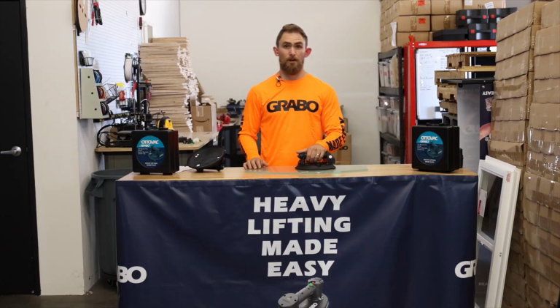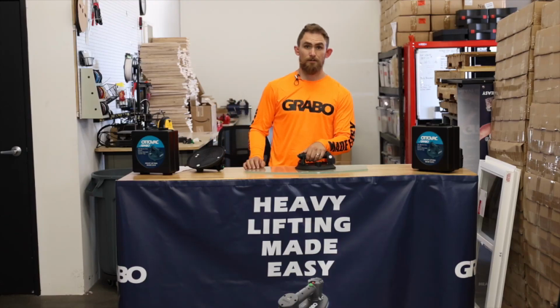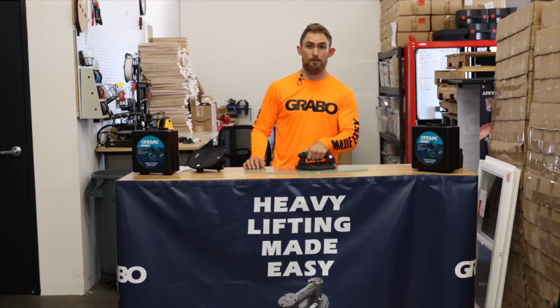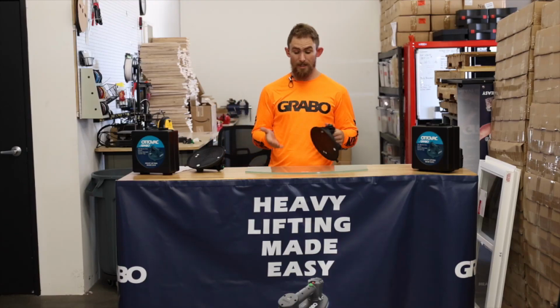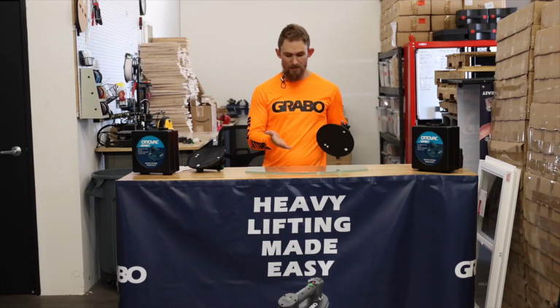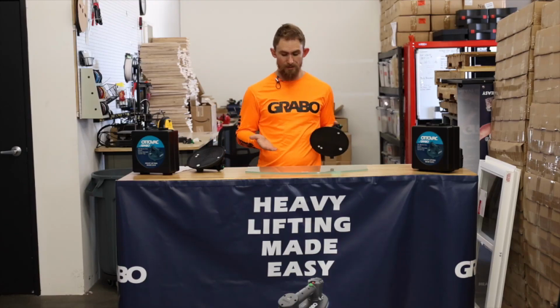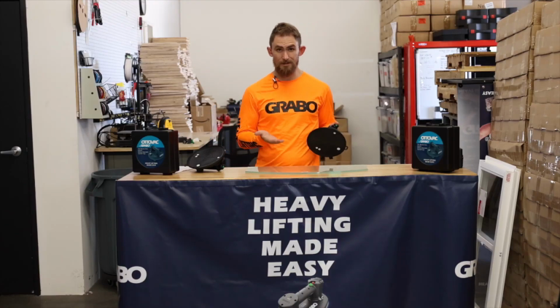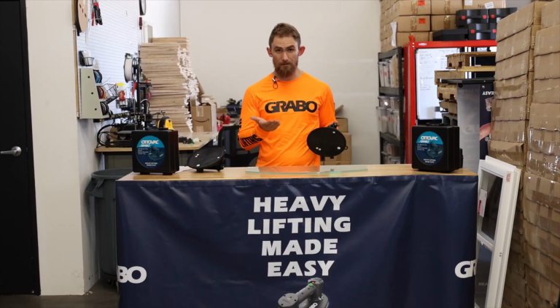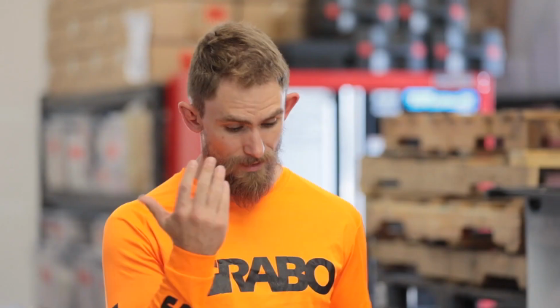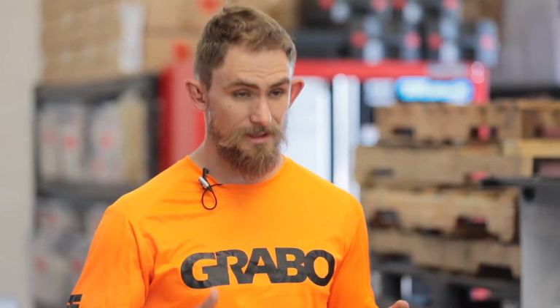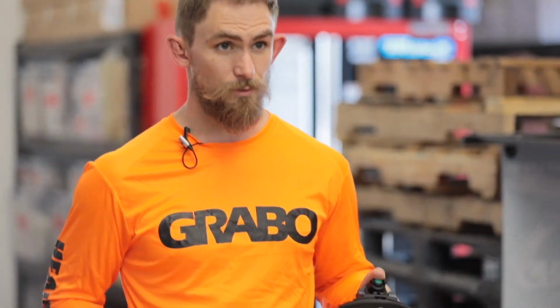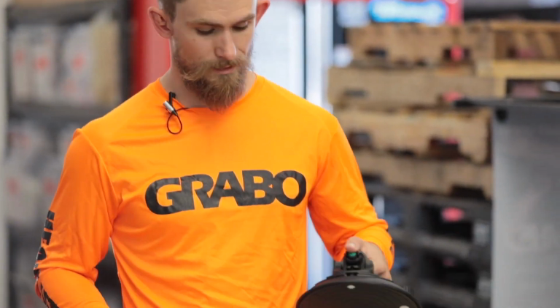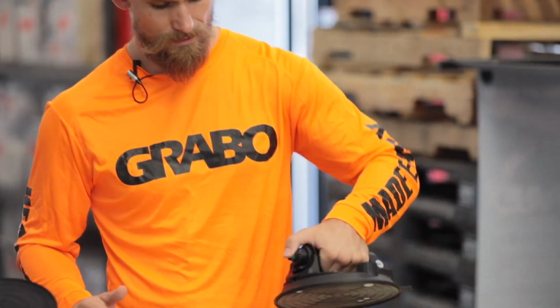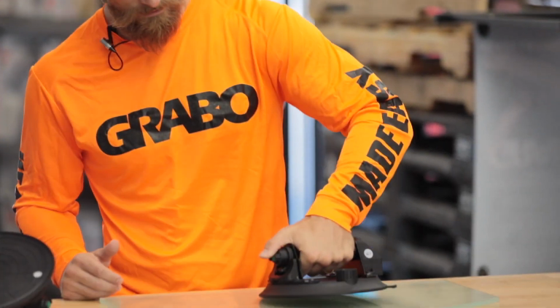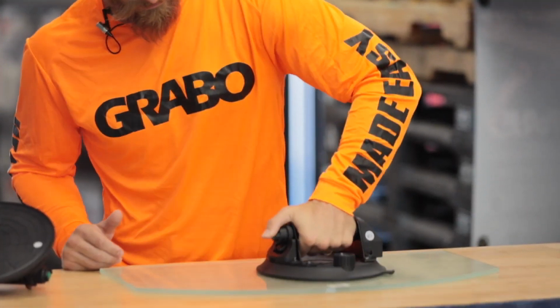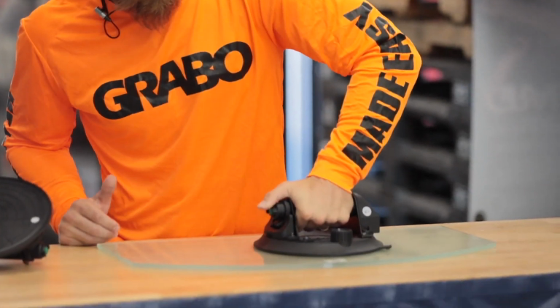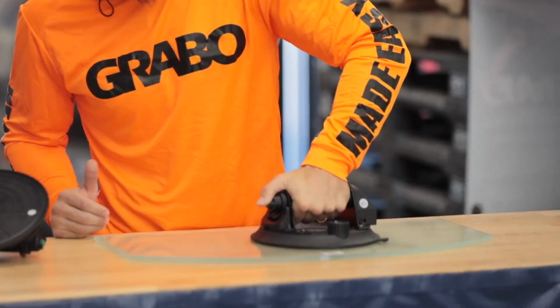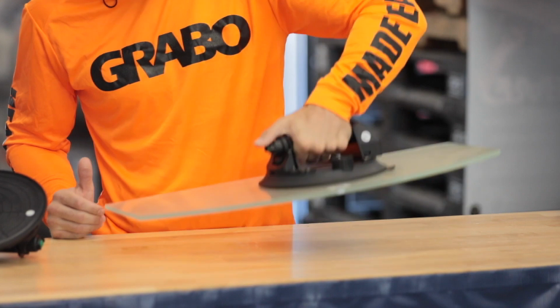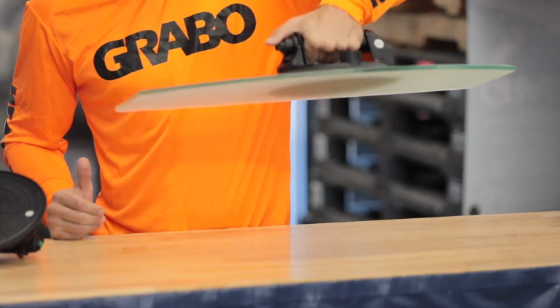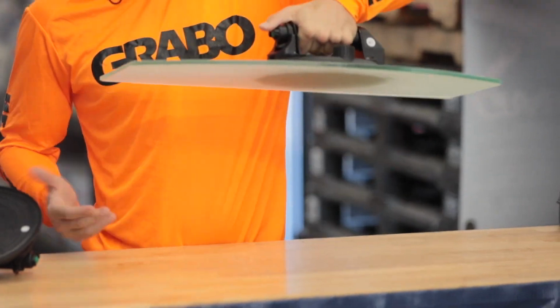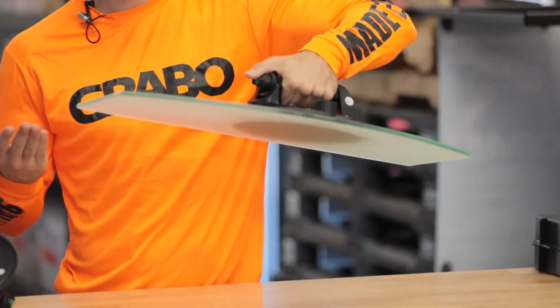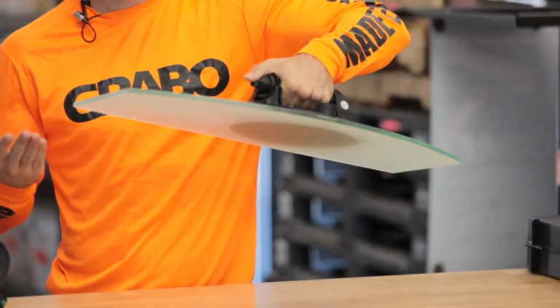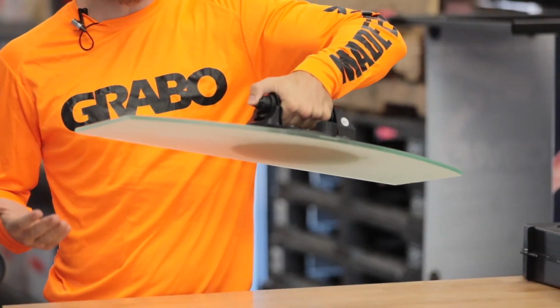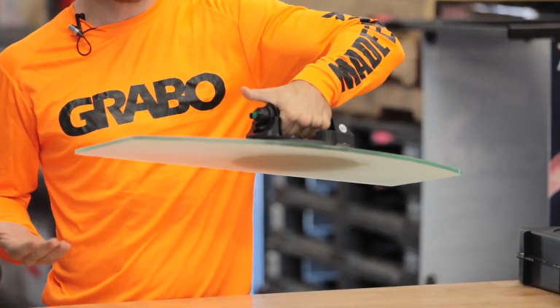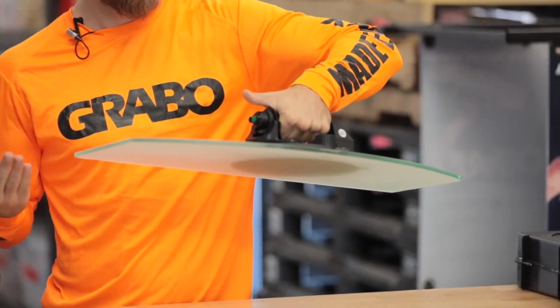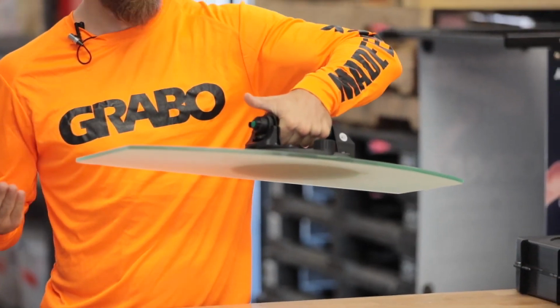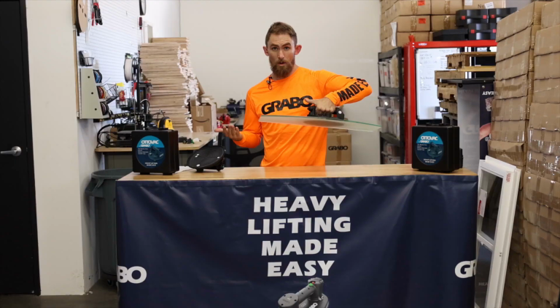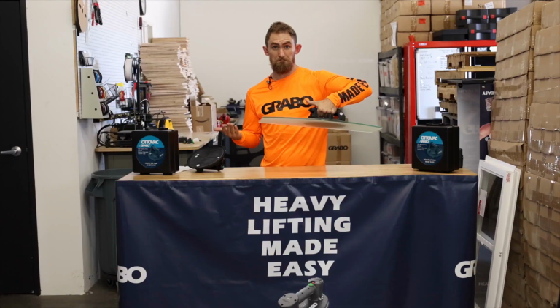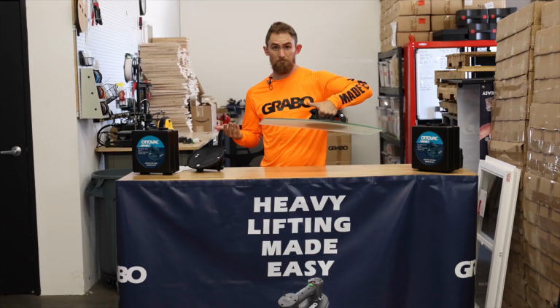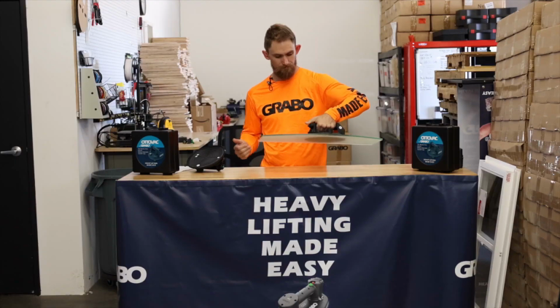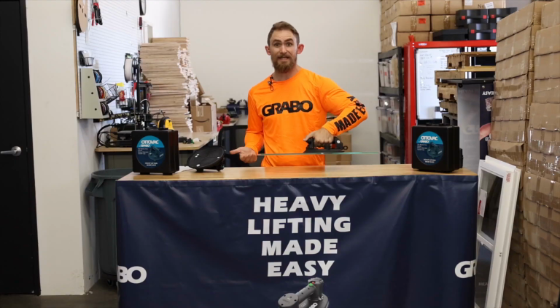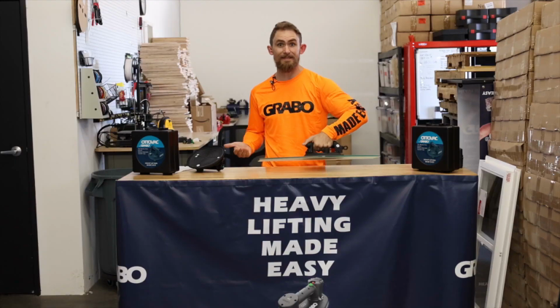Alright, so I've got a piece of glass here. Let's go ahead and see how this works. That's it. Easy.